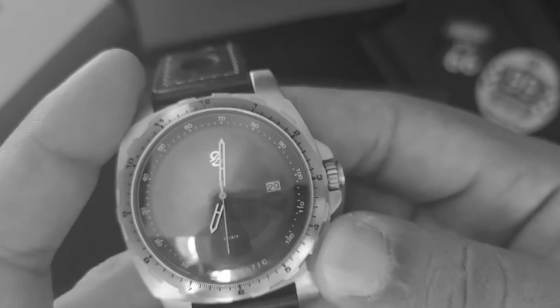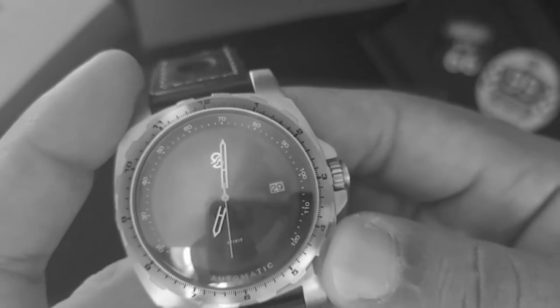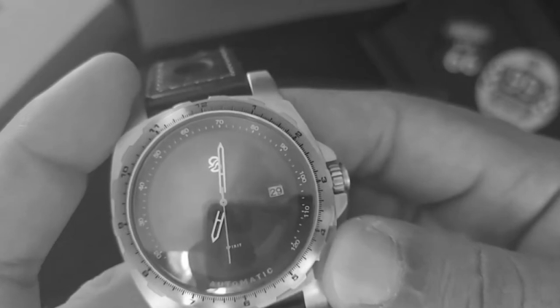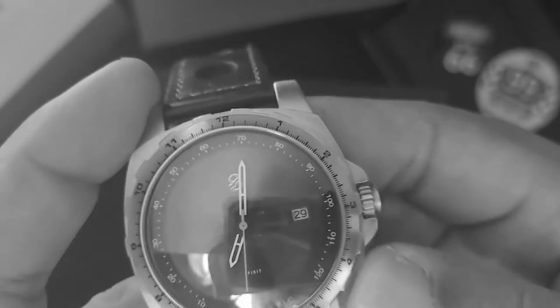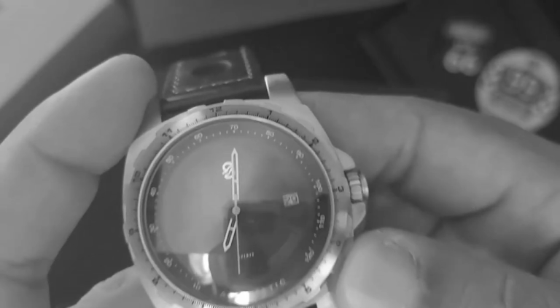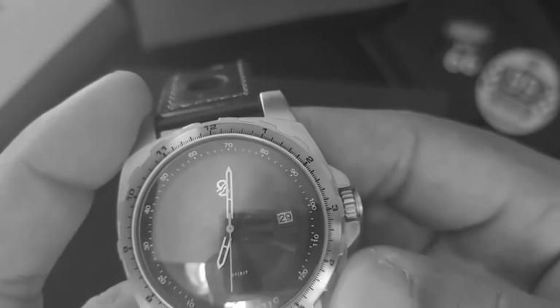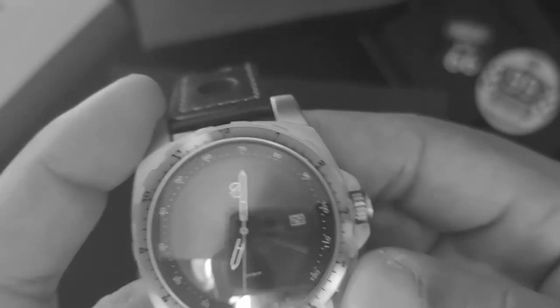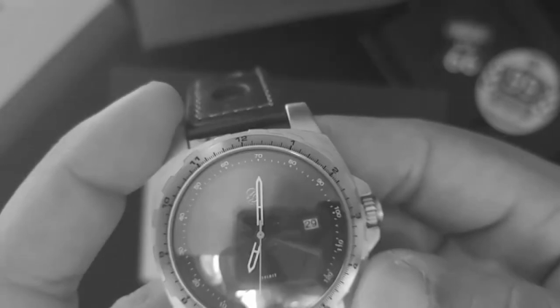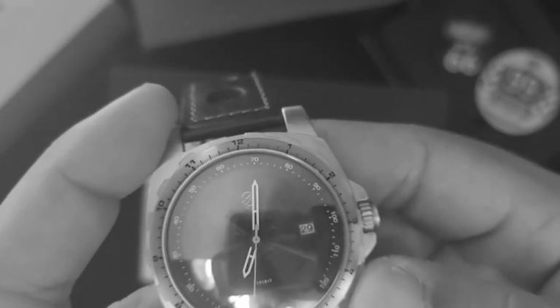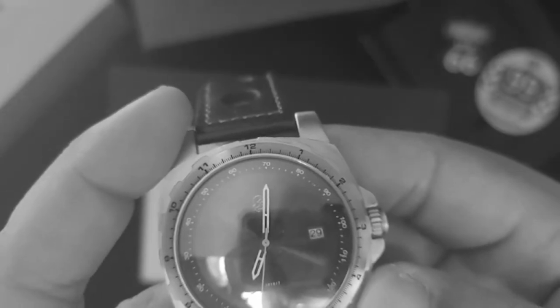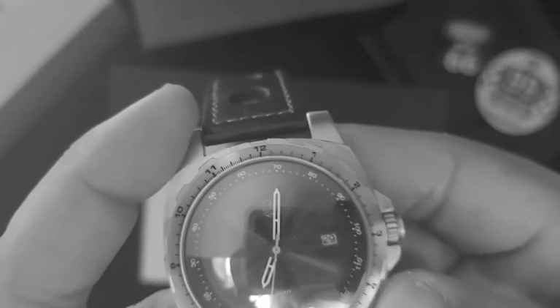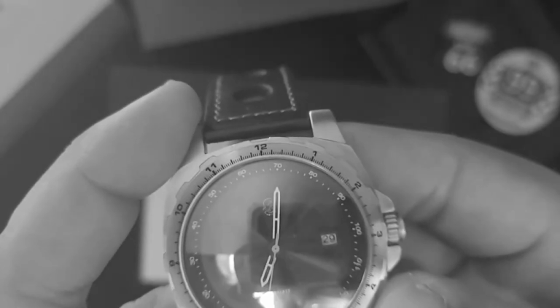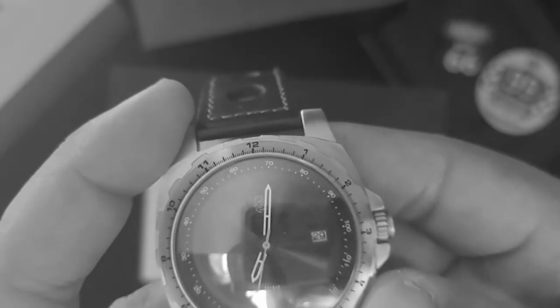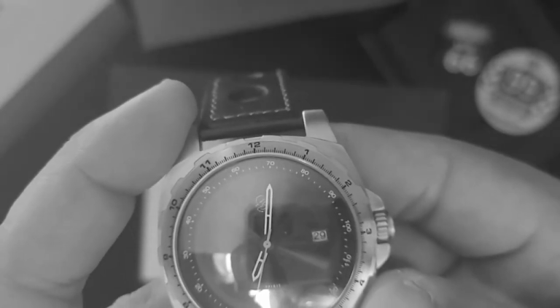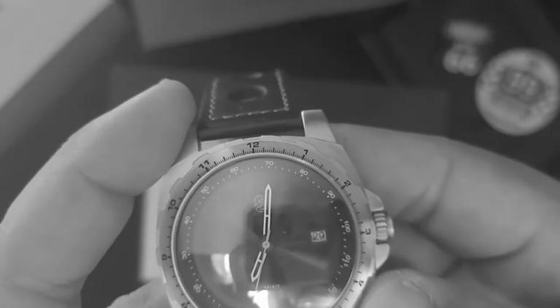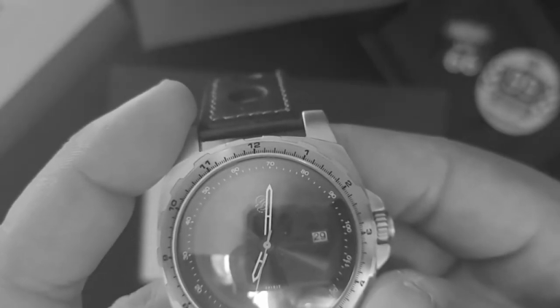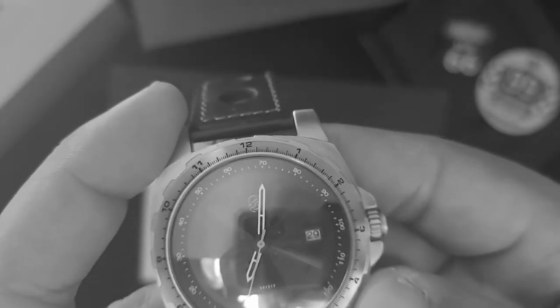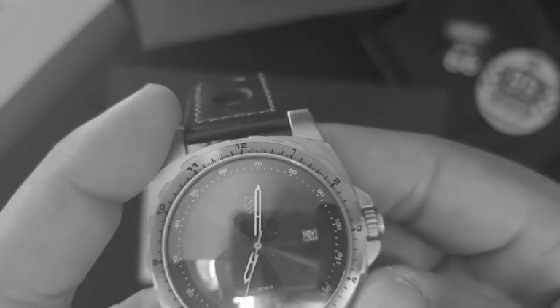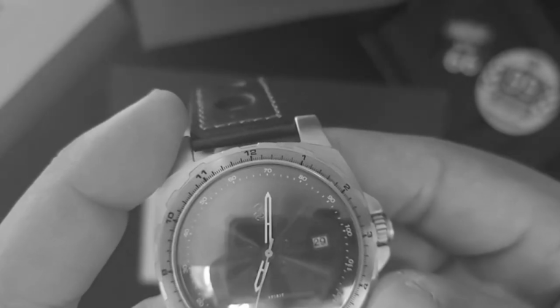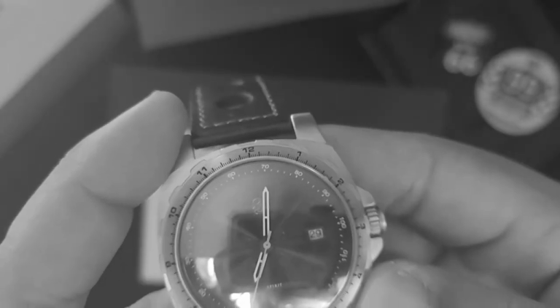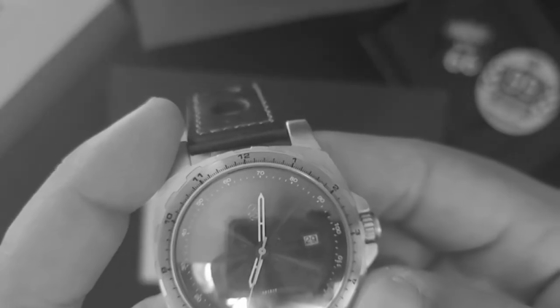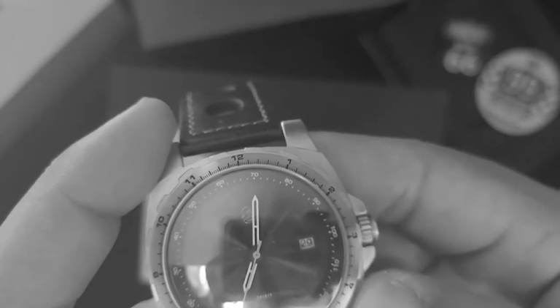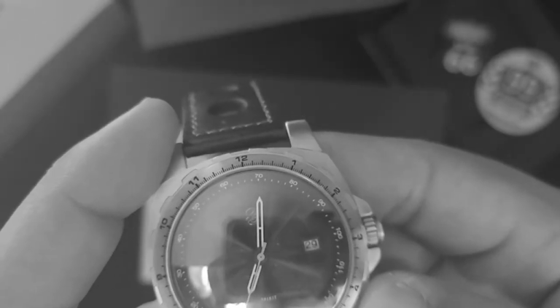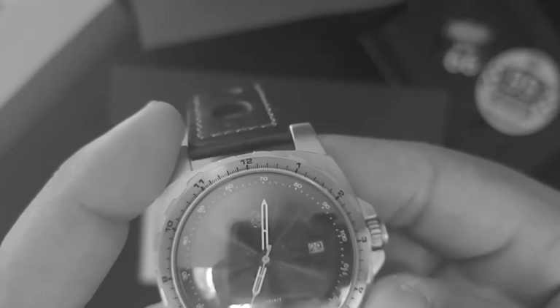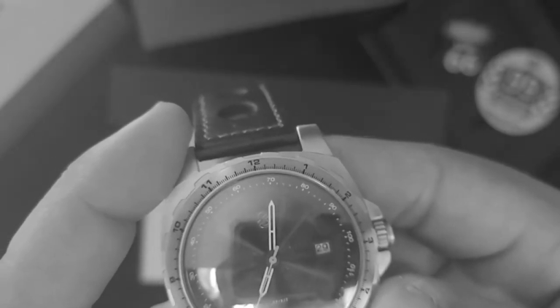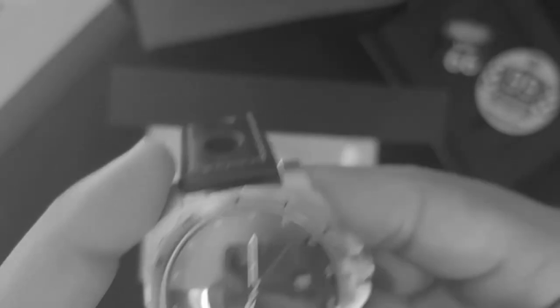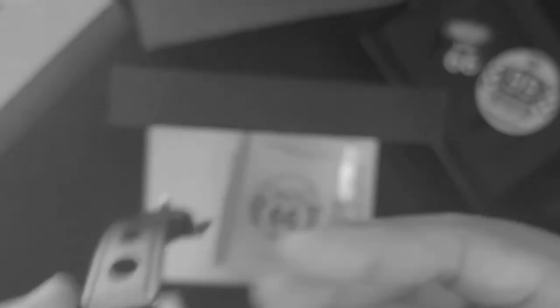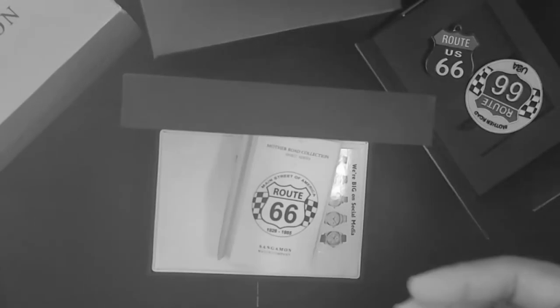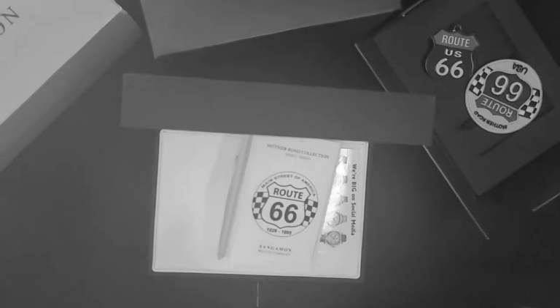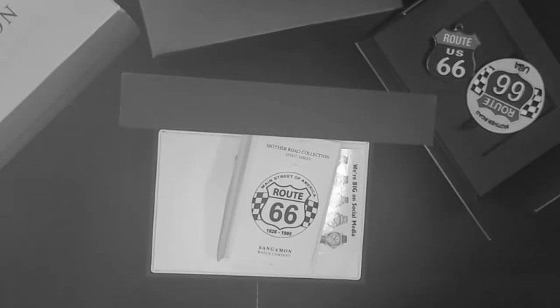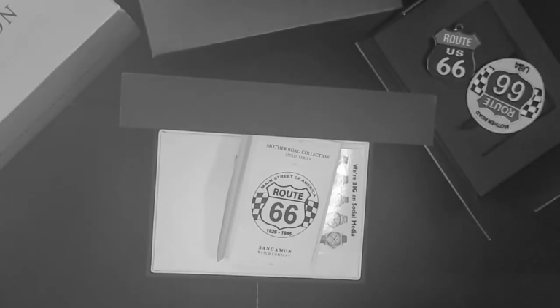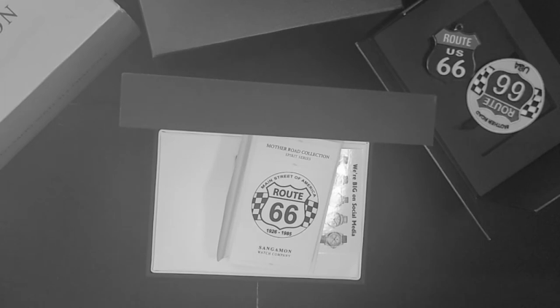I do have a few suggestions if the folks at Sangamon decide to release a Mother Road Mark 2.